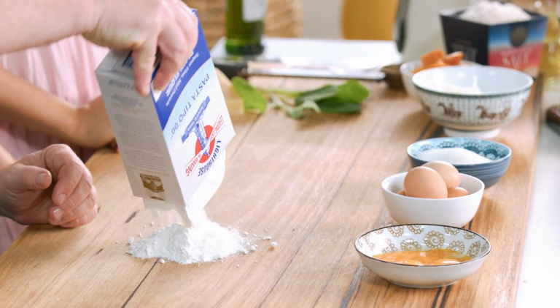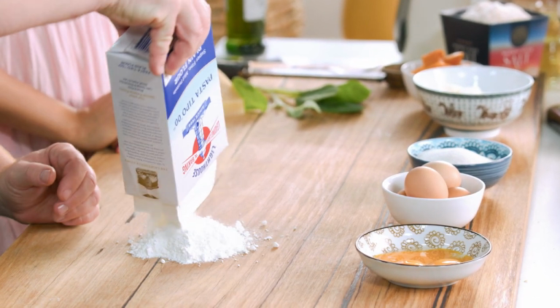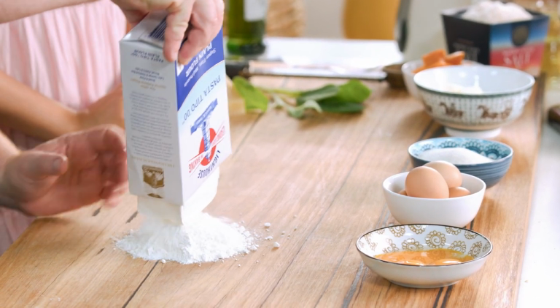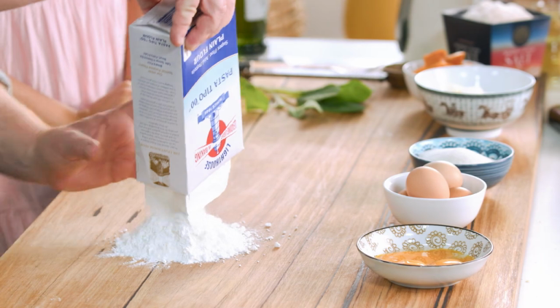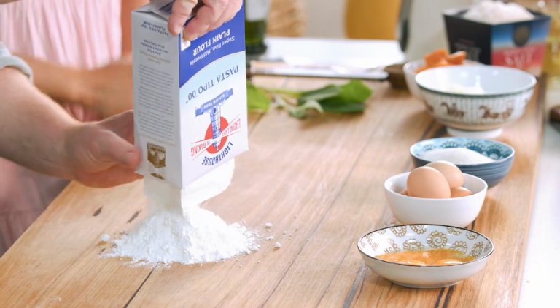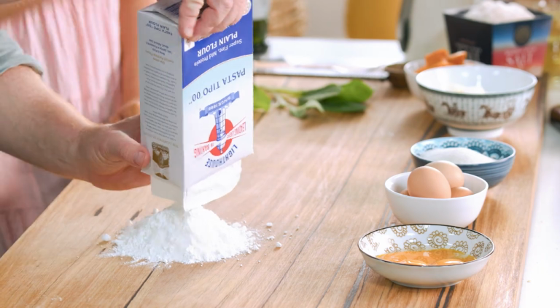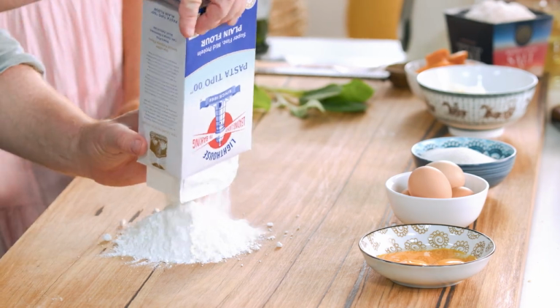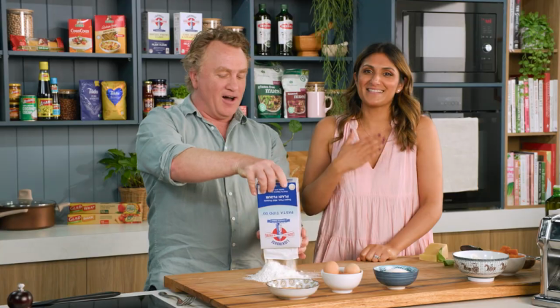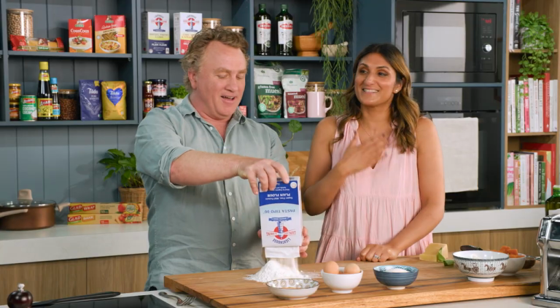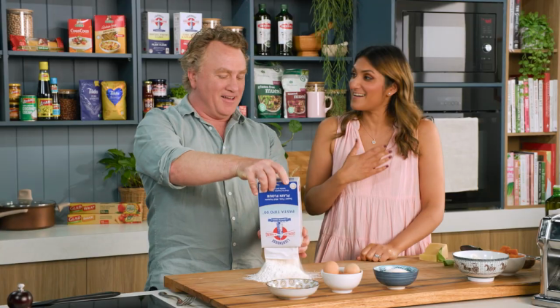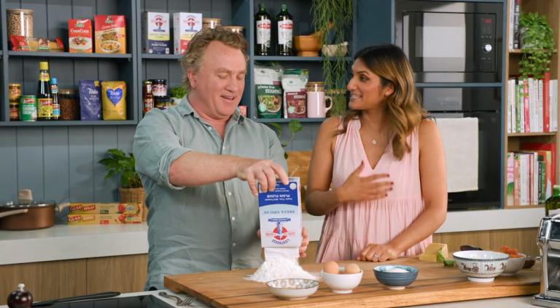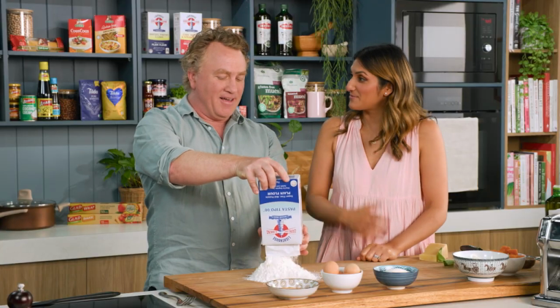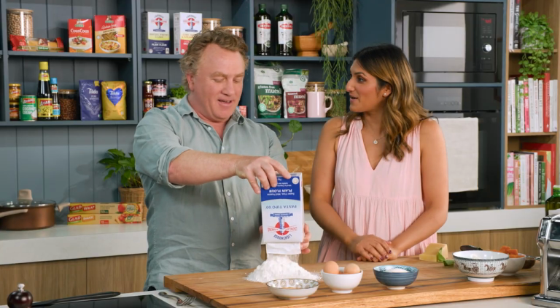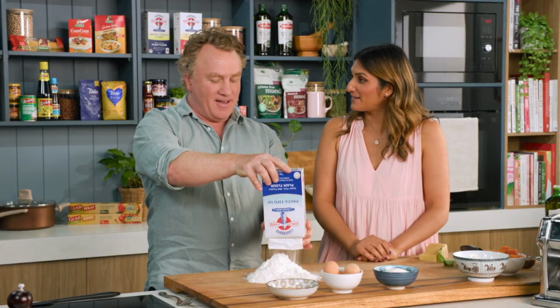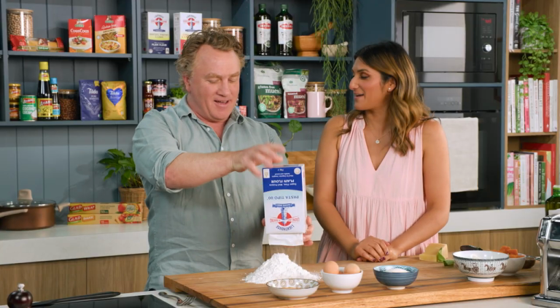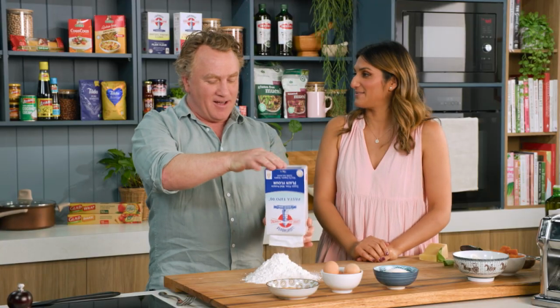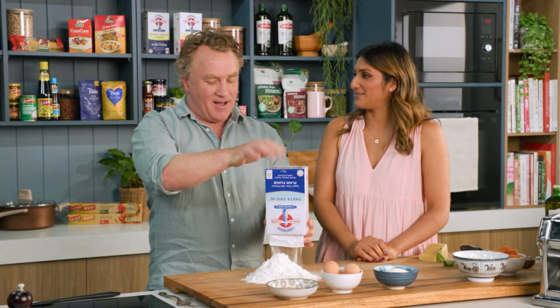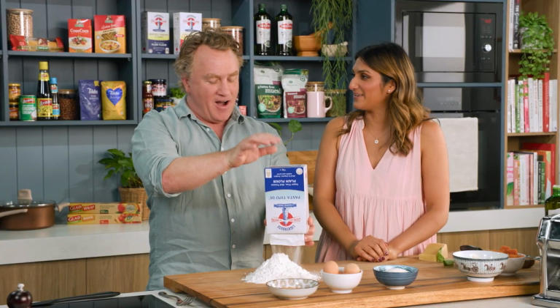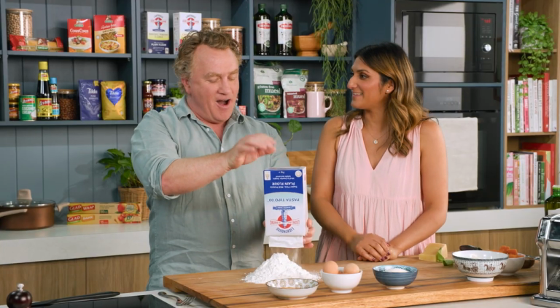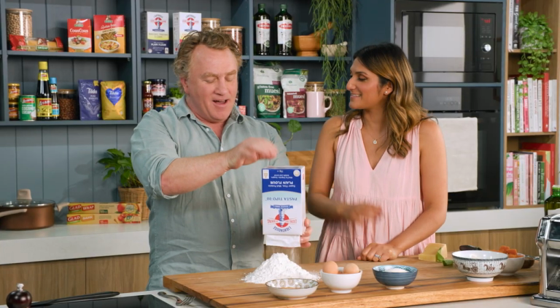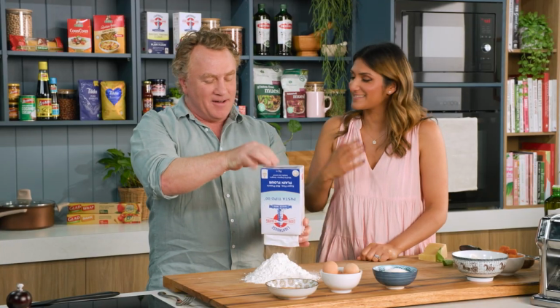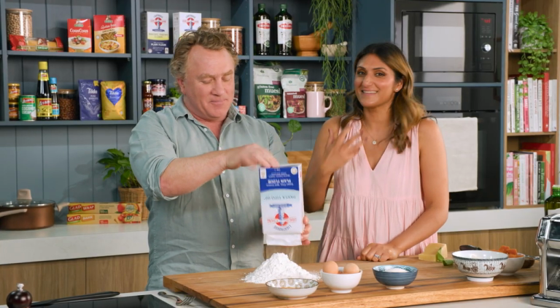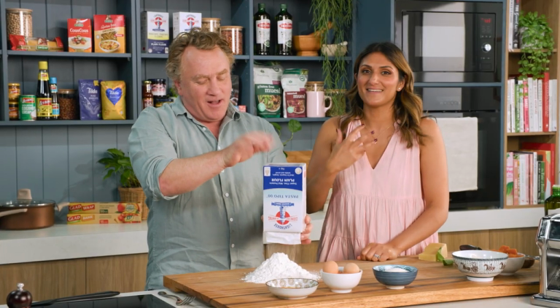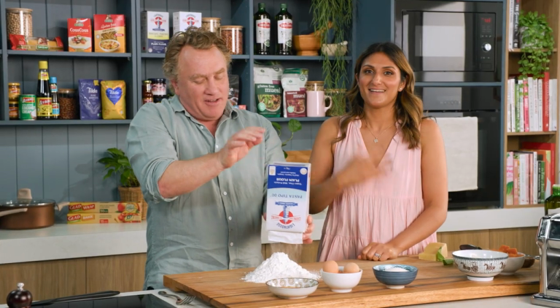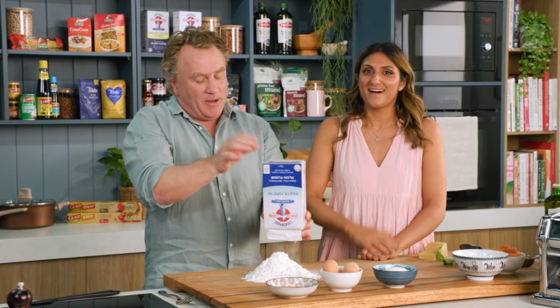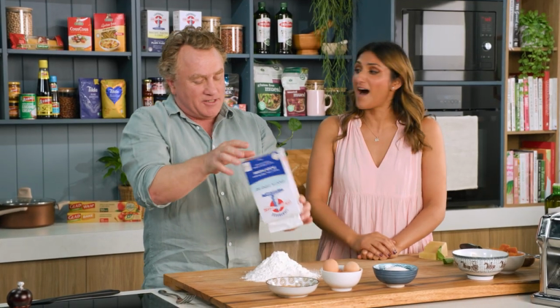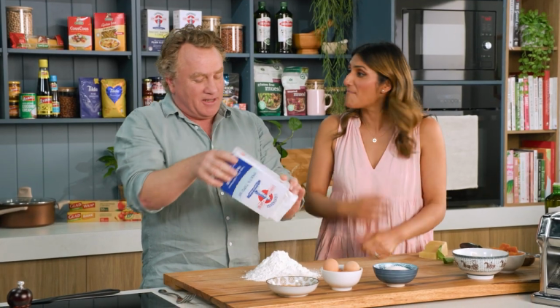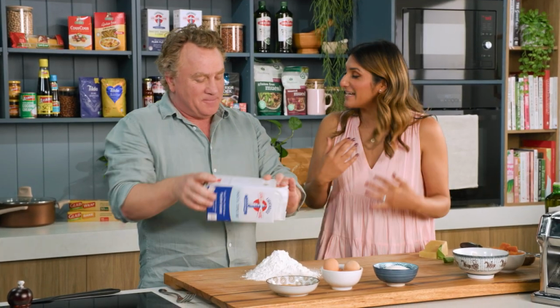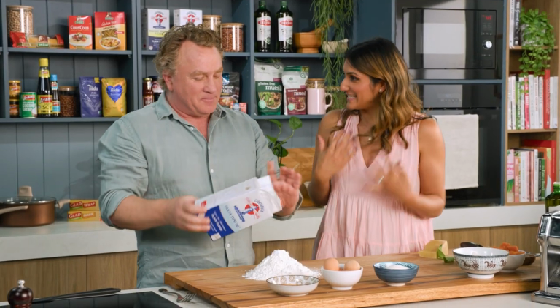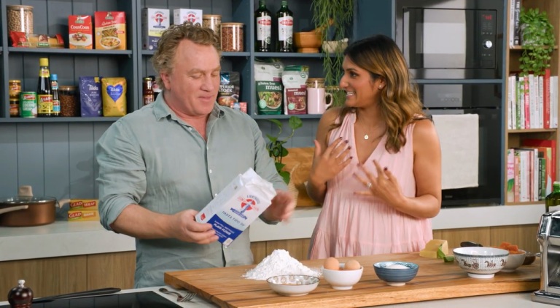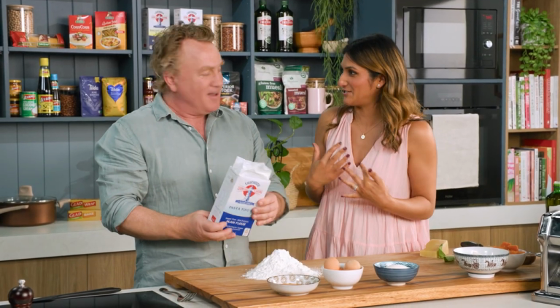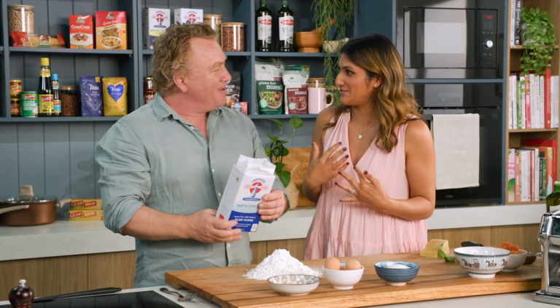Here we go. That's as nice as it will ever get with you. I love pasta. I might need the tissues.